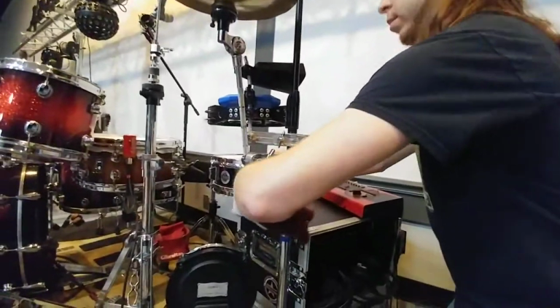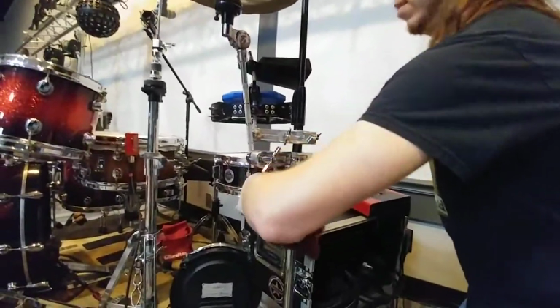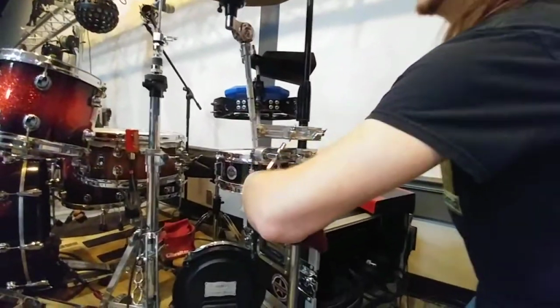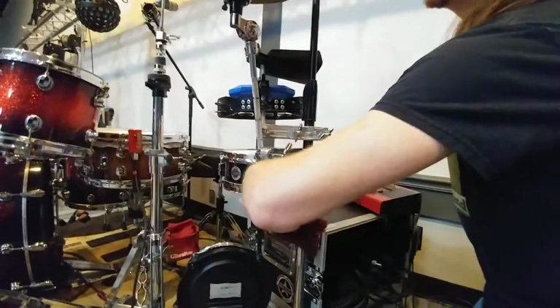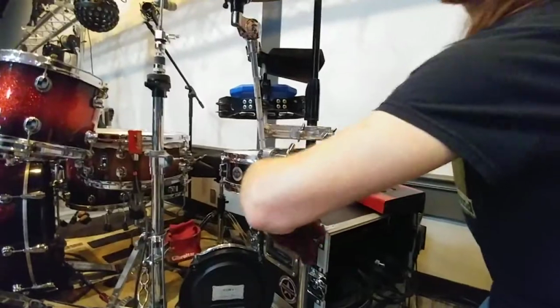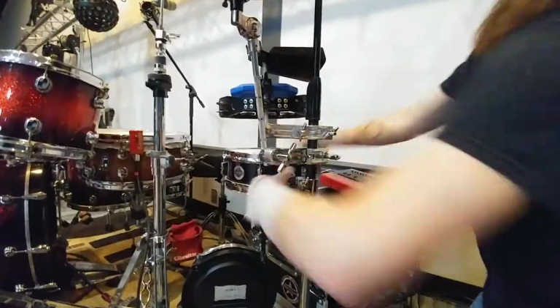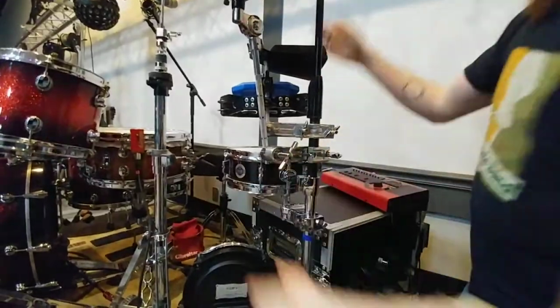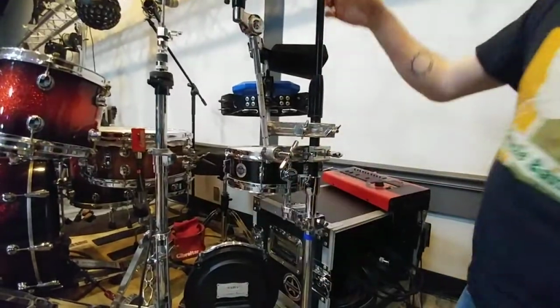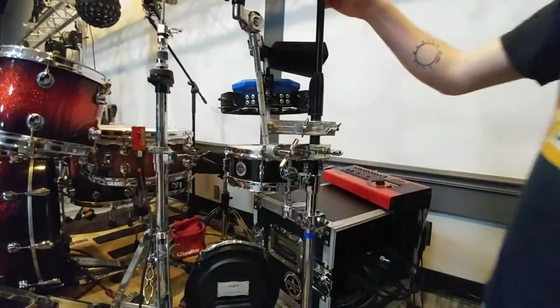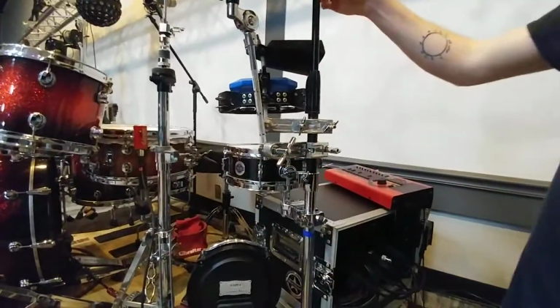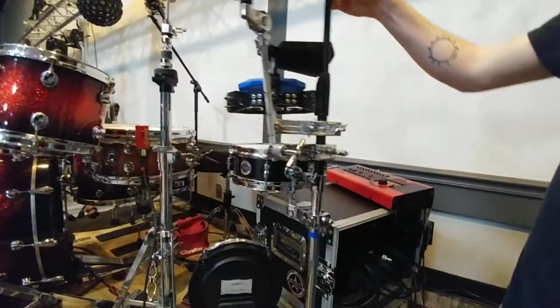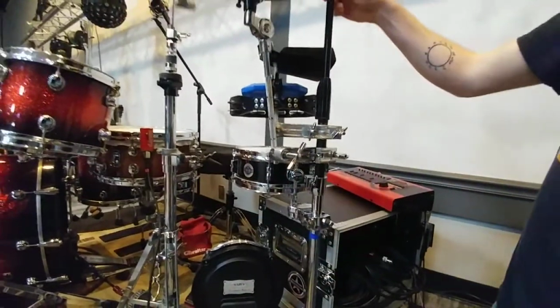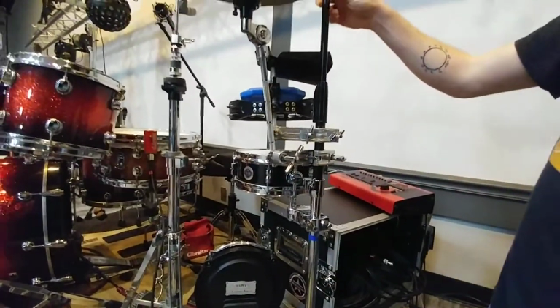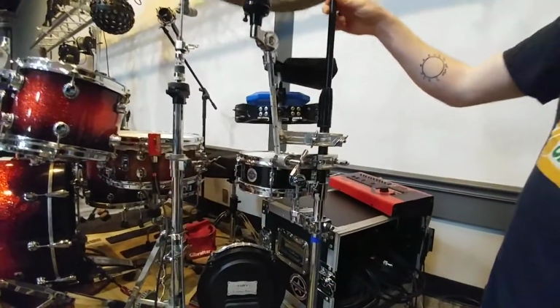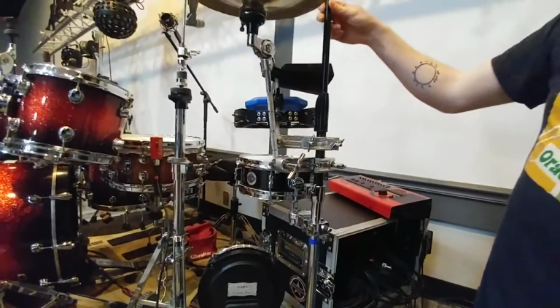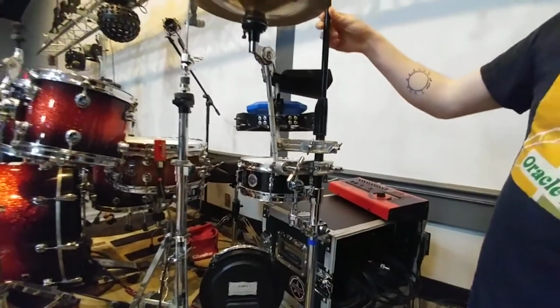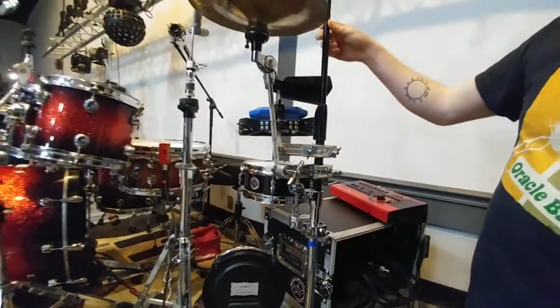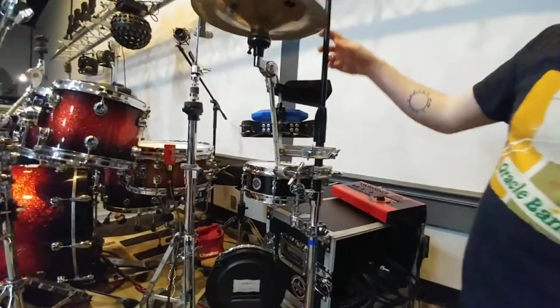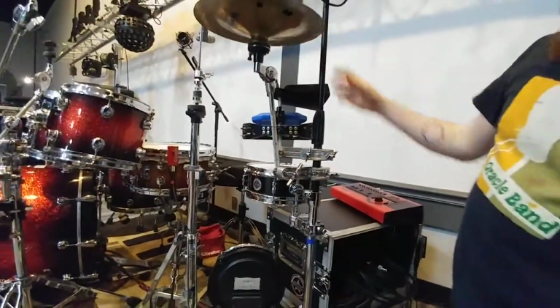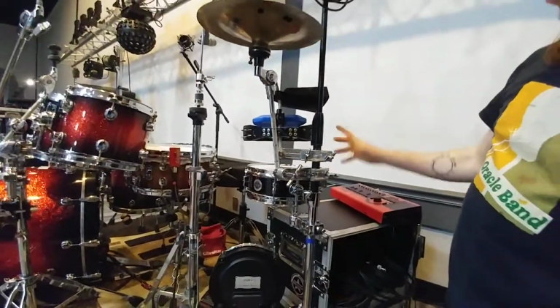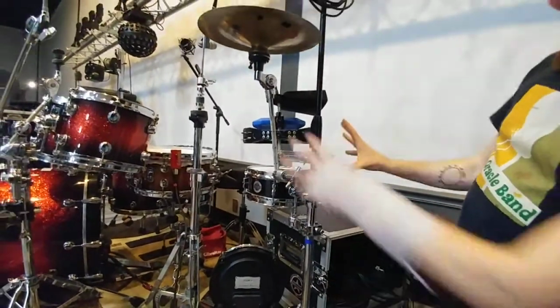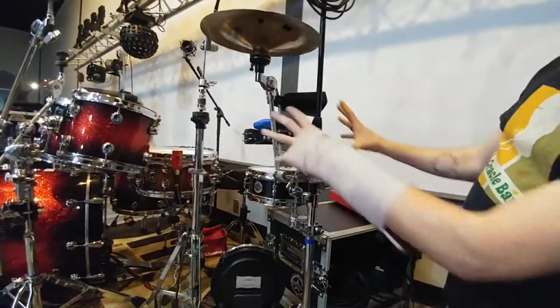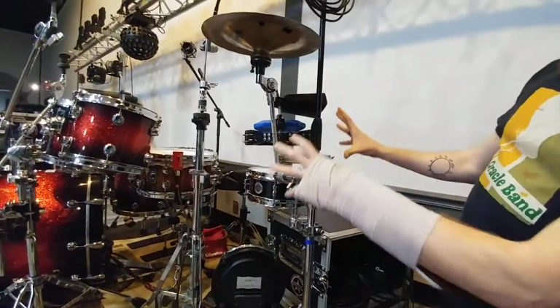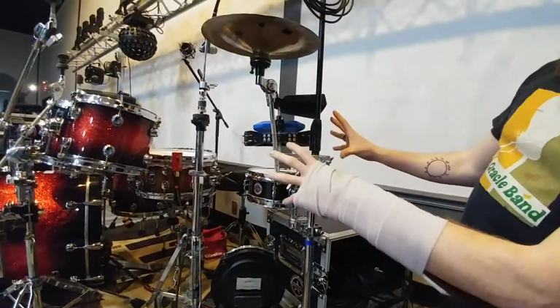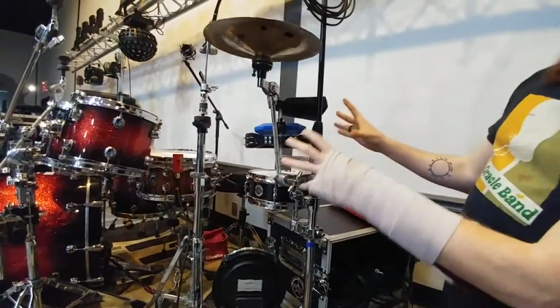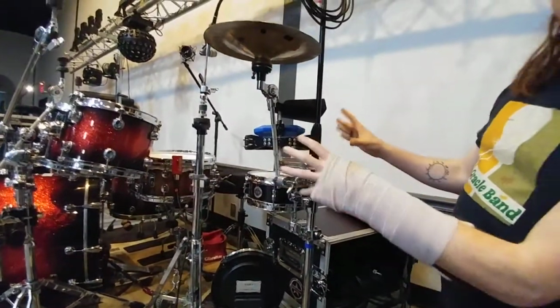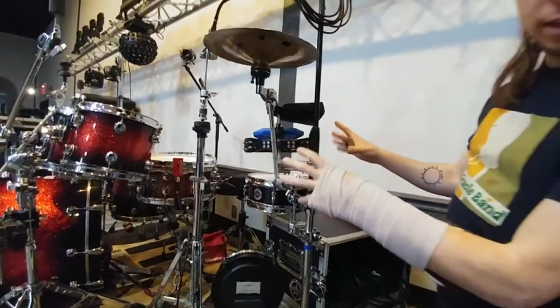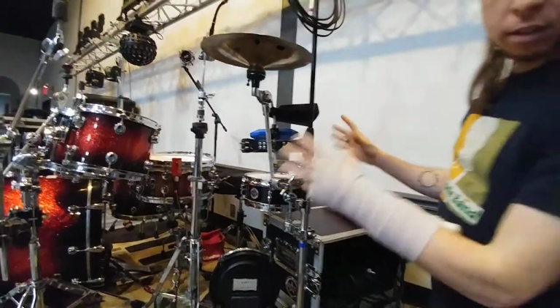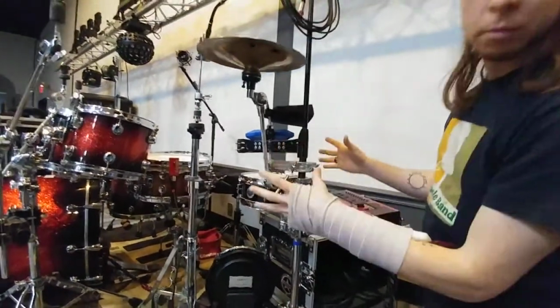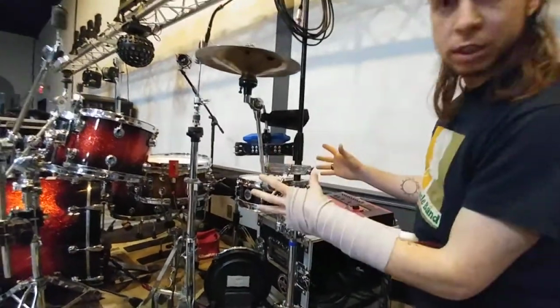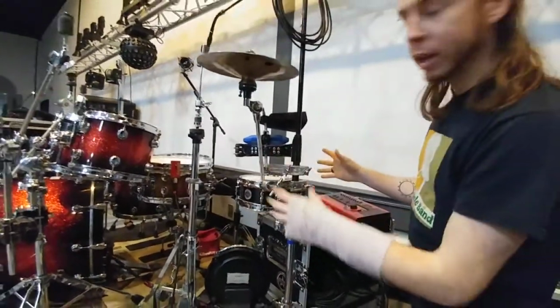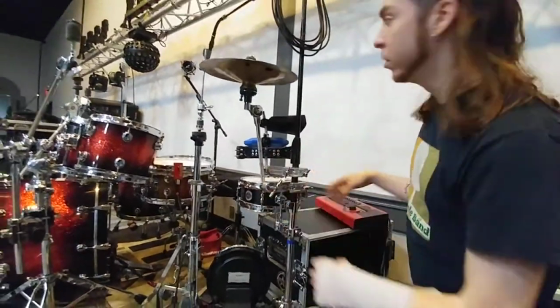It's not the sturdiest setup in the world — it's a little wobbly — but having all this stuff on there kind of makes it a little more stable.